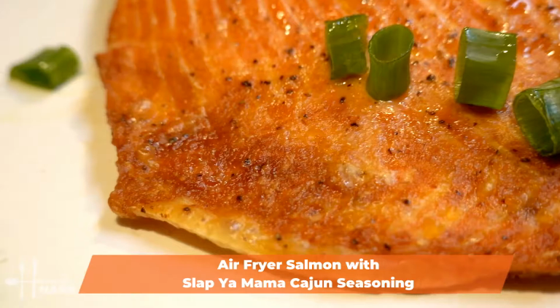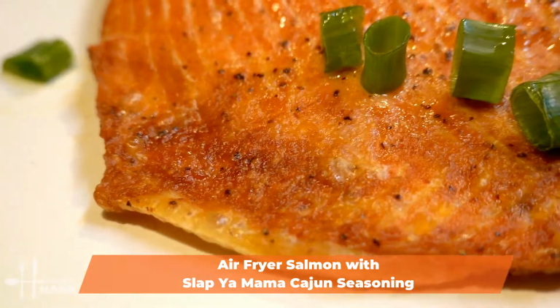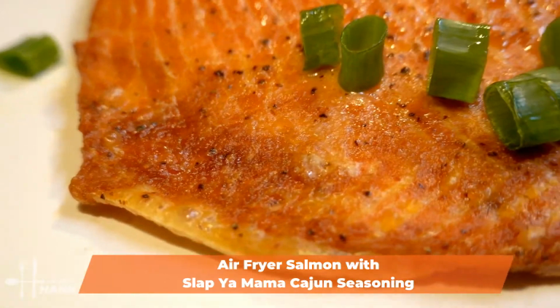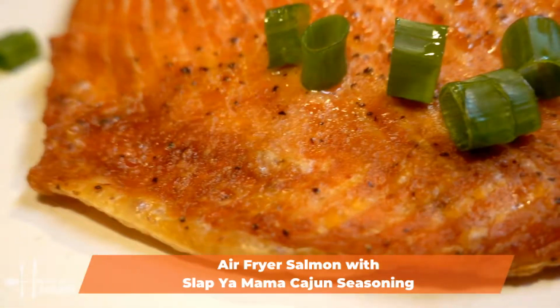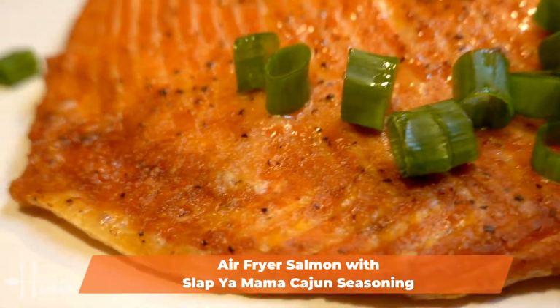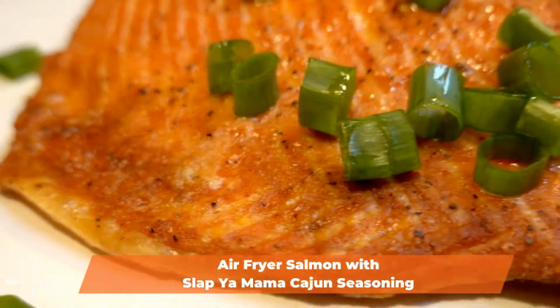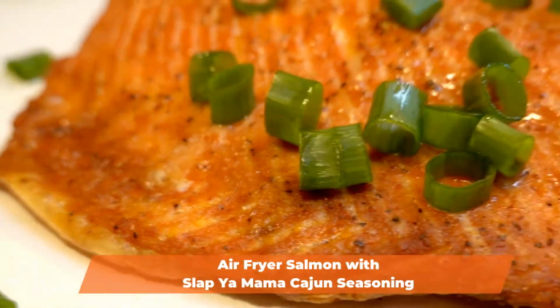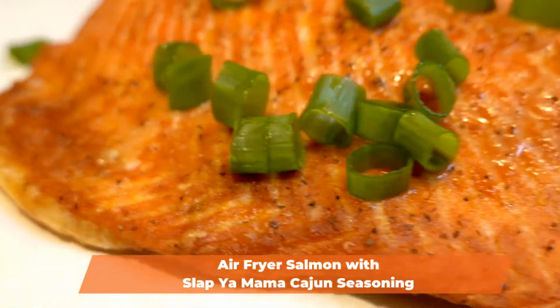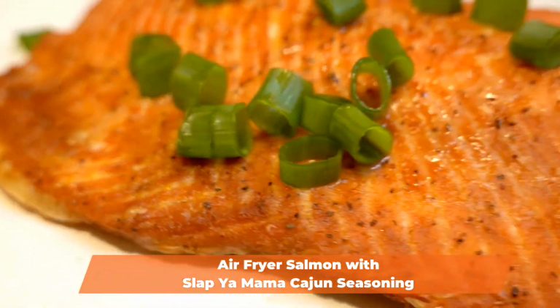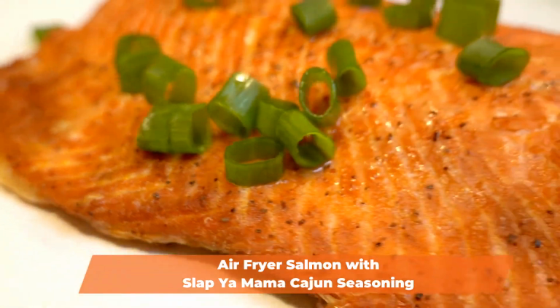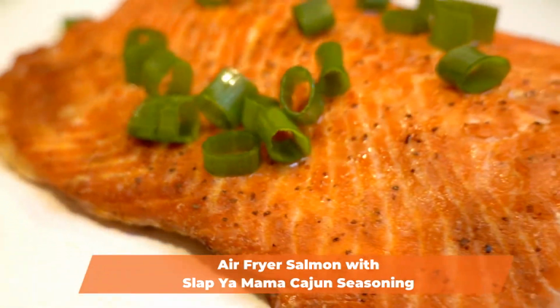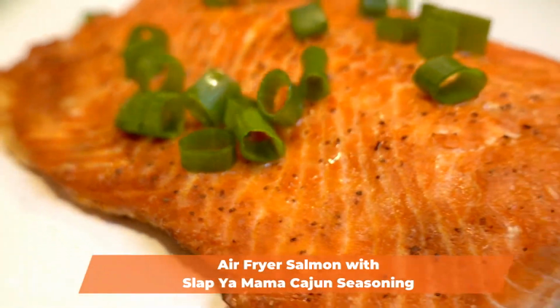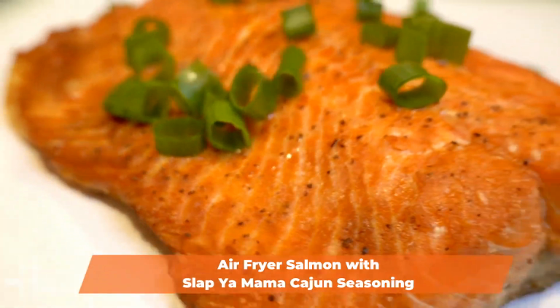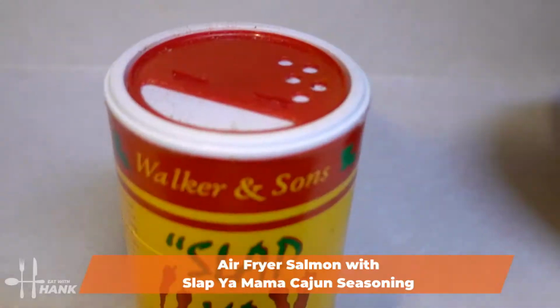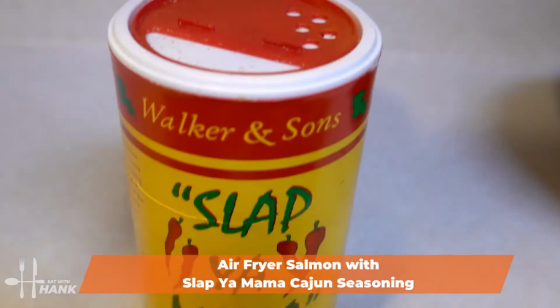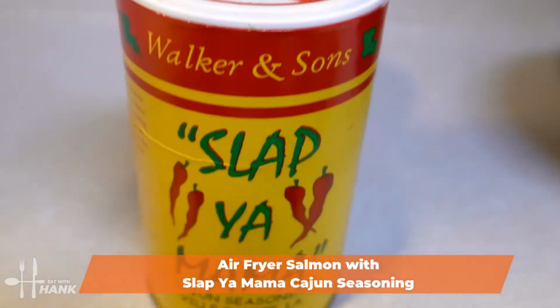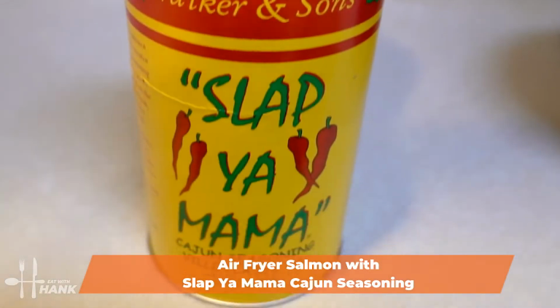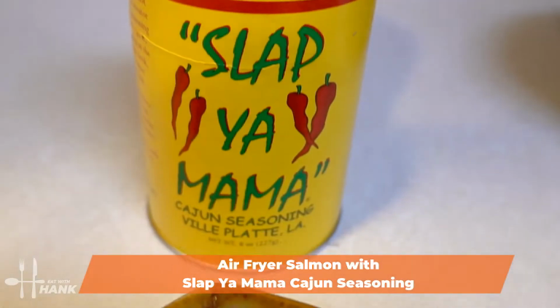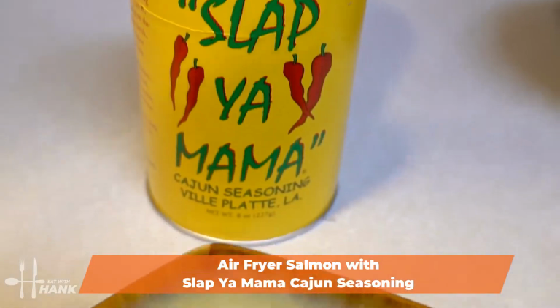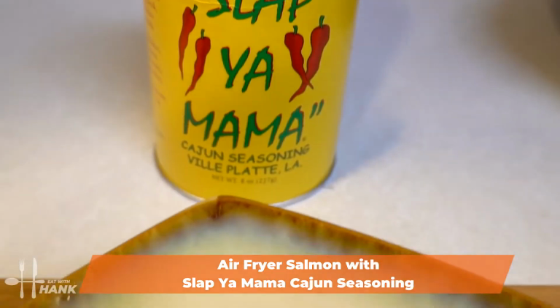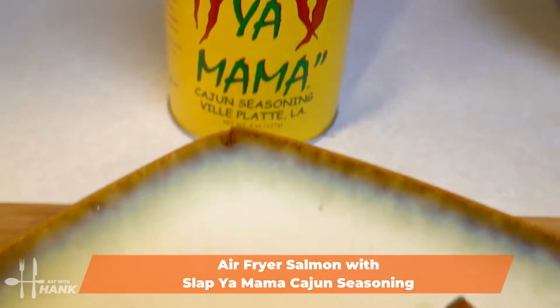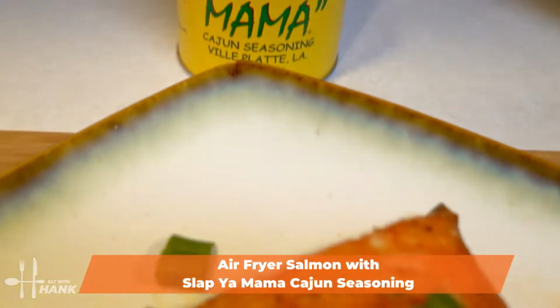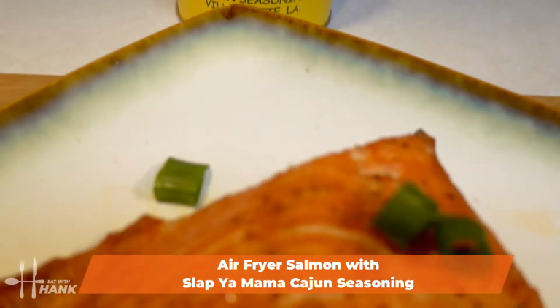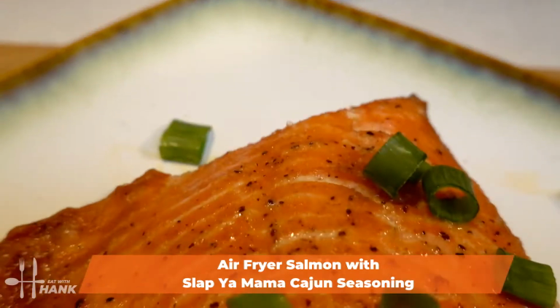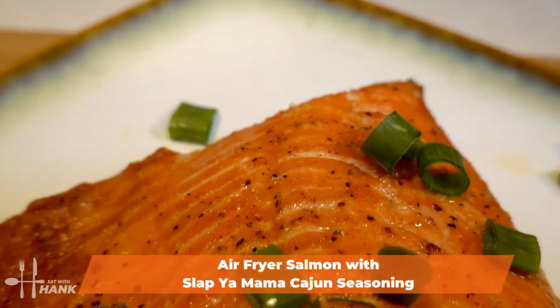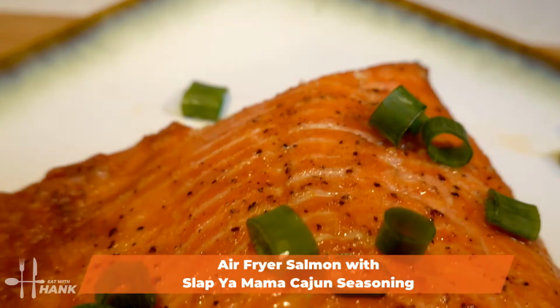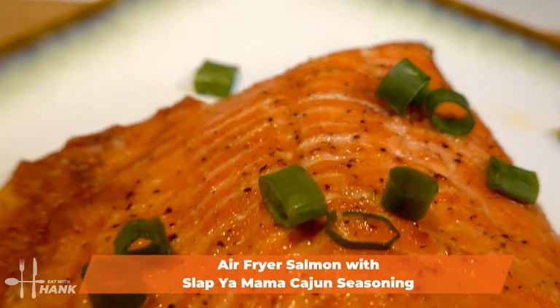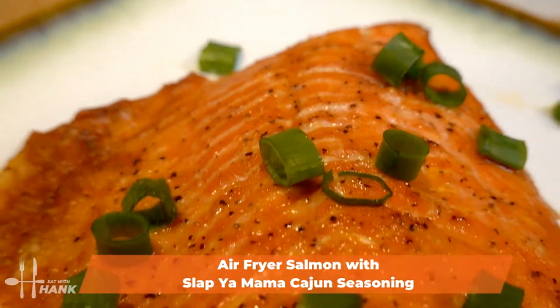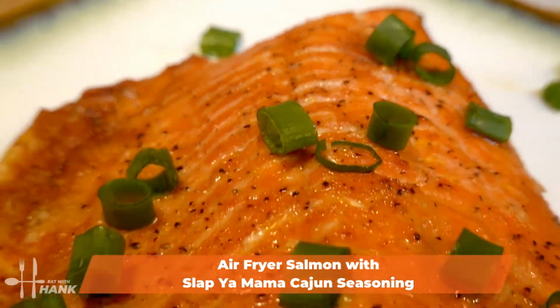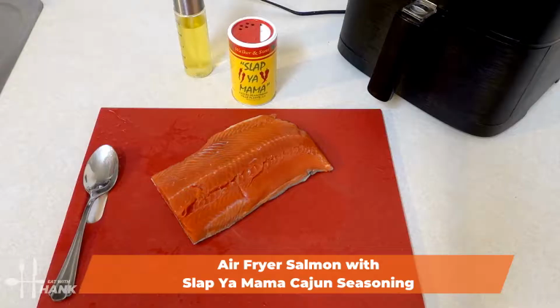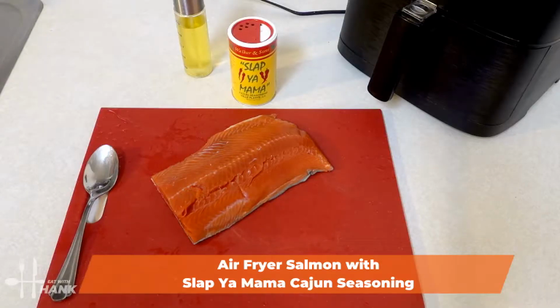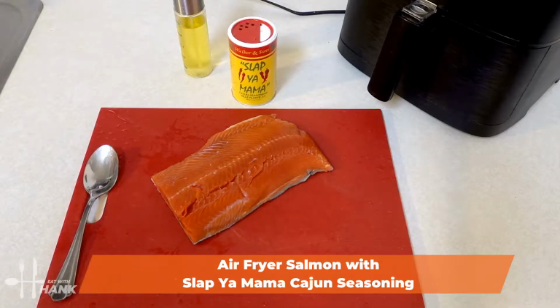Hey buddy! Today in this video we're making air fryer salmon with Slap Ya Mama Cajun seasoning. Let's begin.